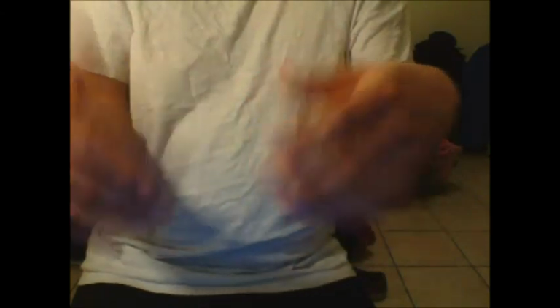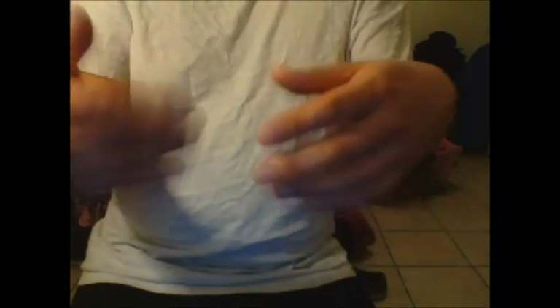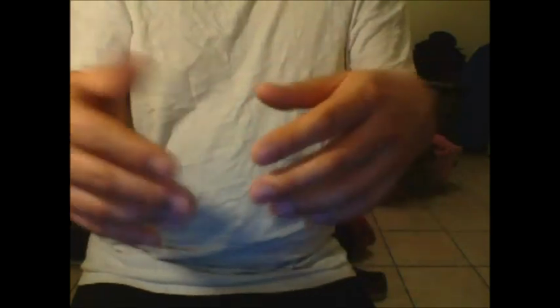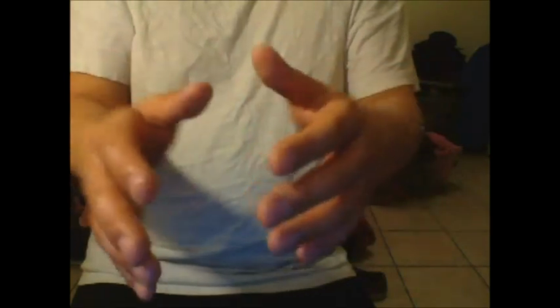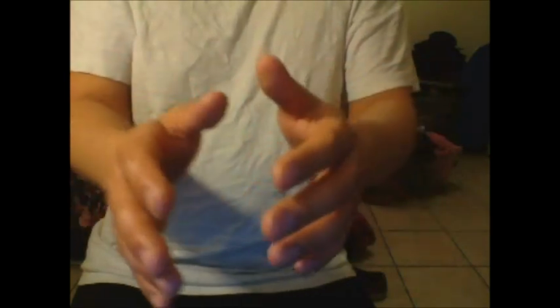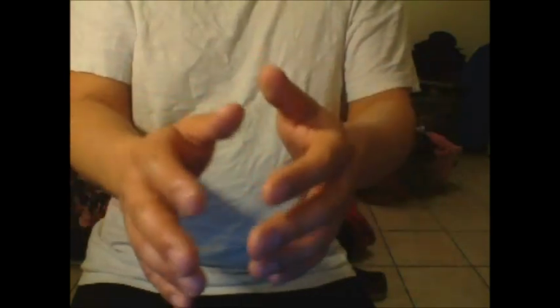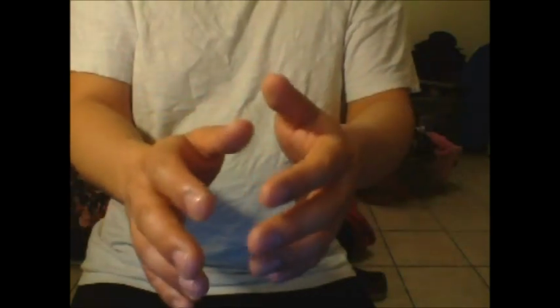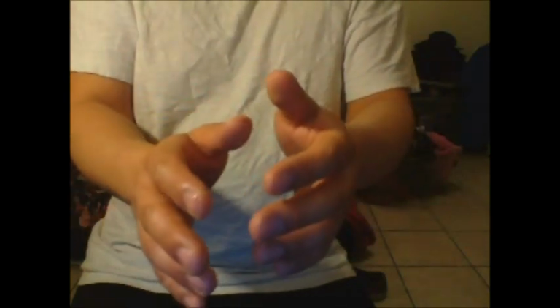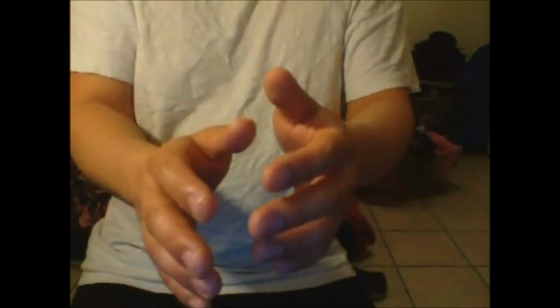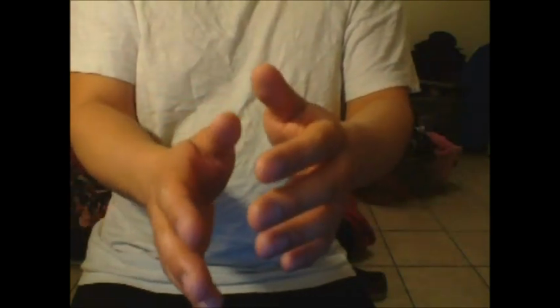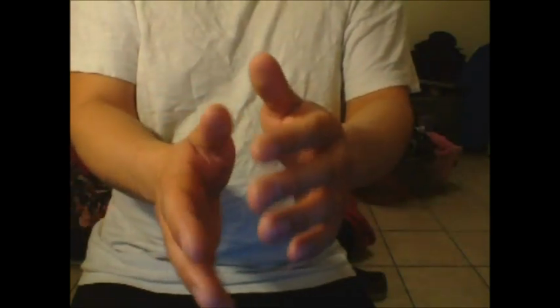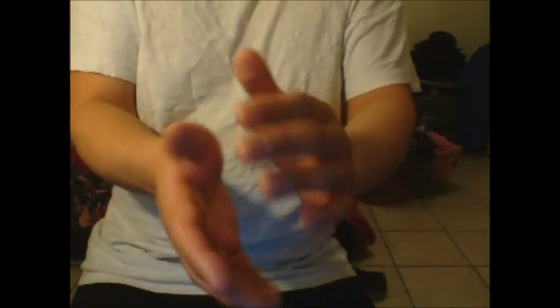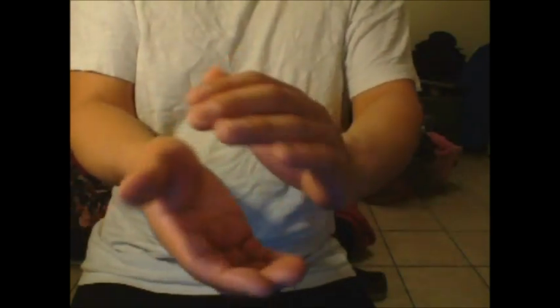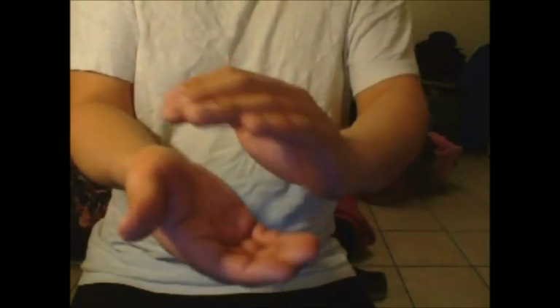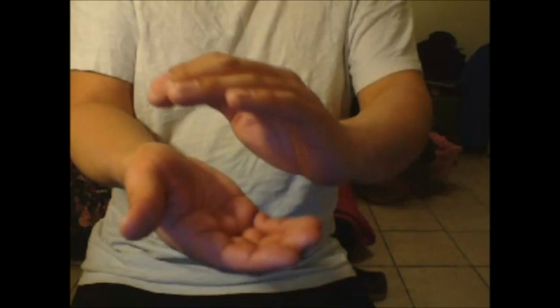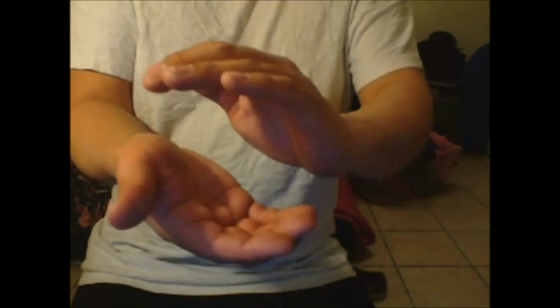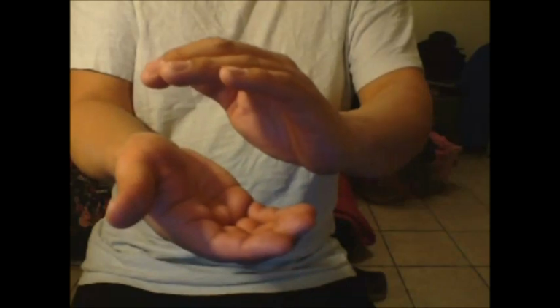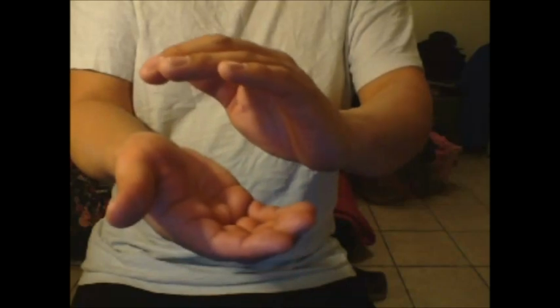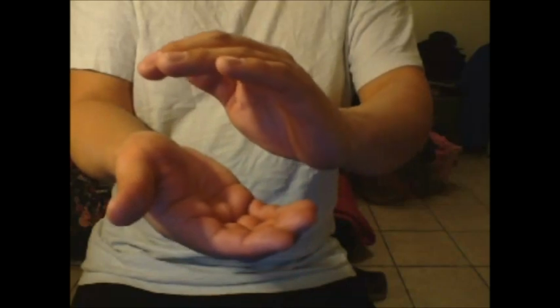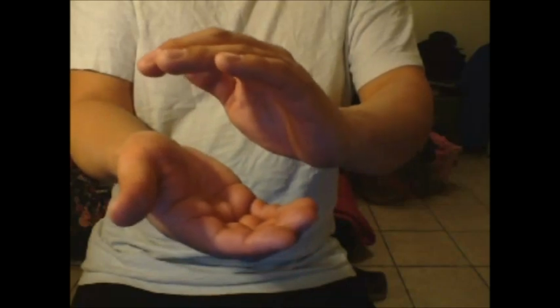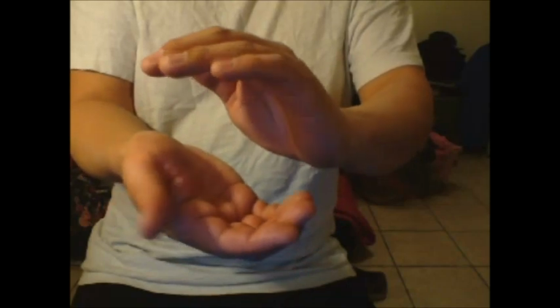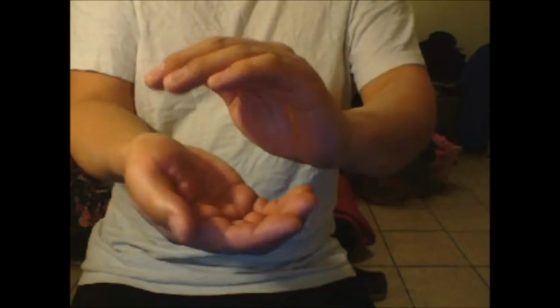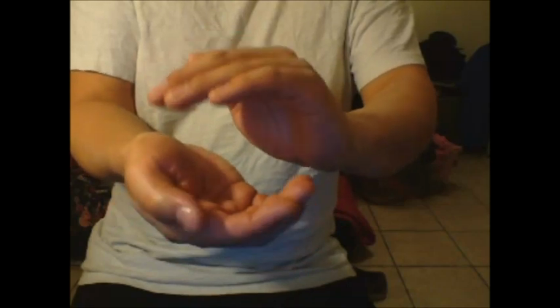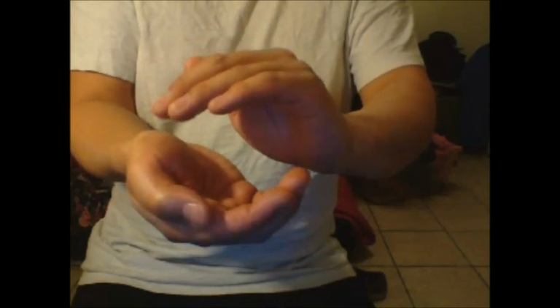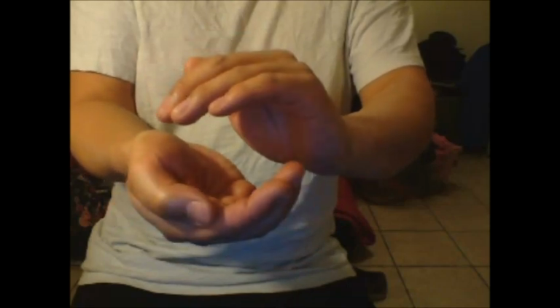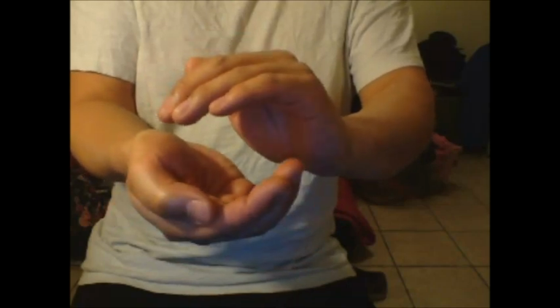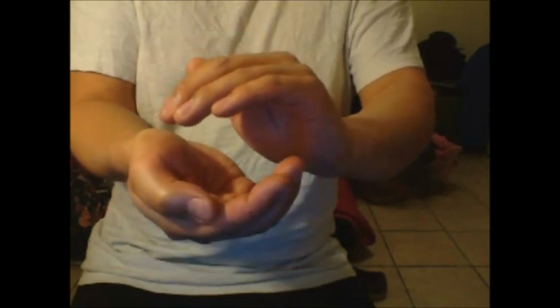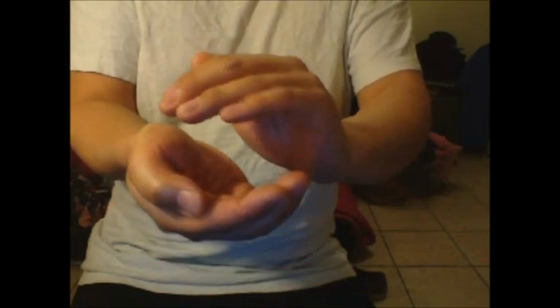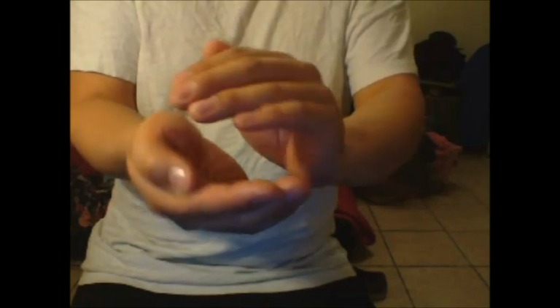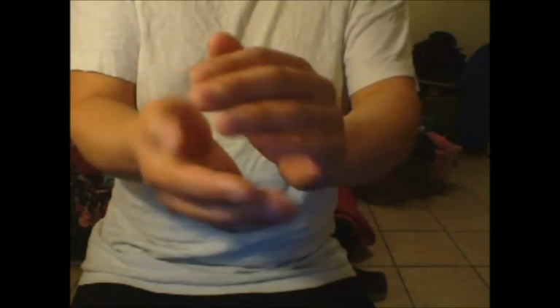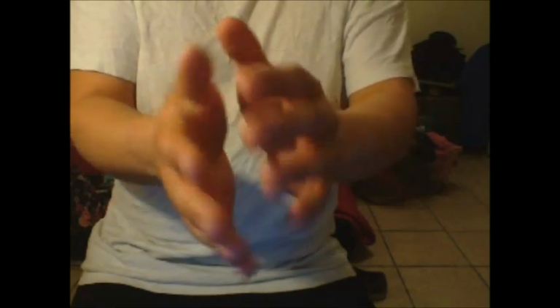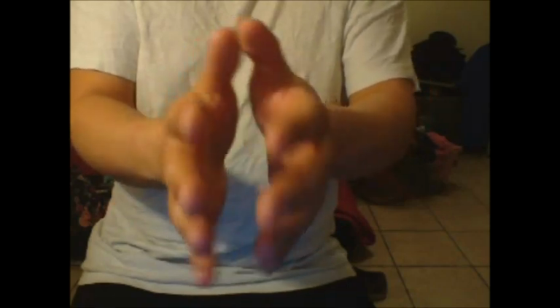Now I'm just kind of stretching my hands out, relaxing them. Now I'm going to make the Psi Ball itself, the ball itself.